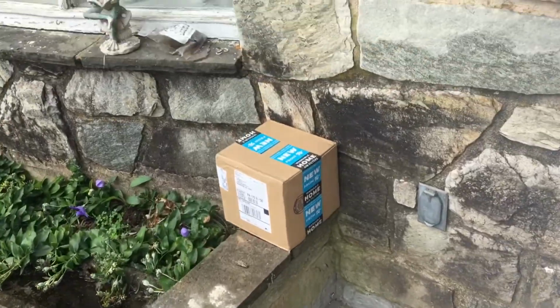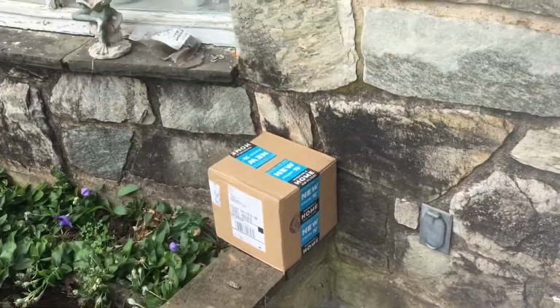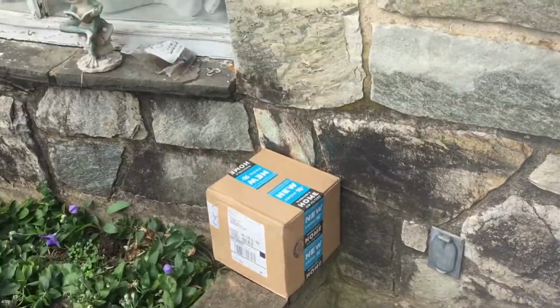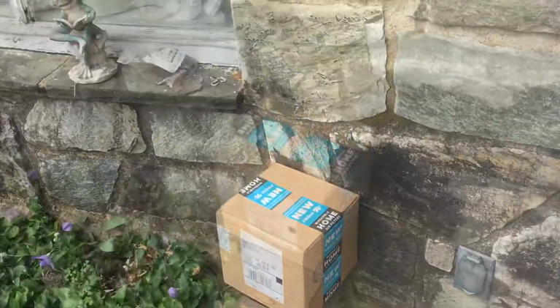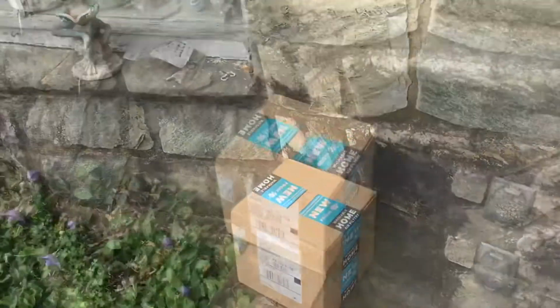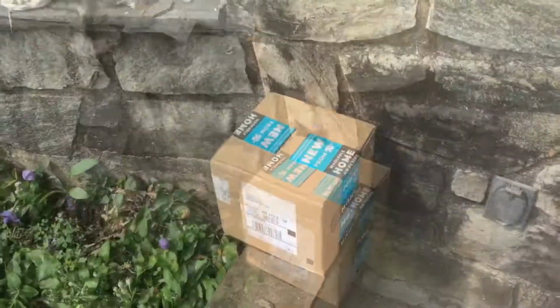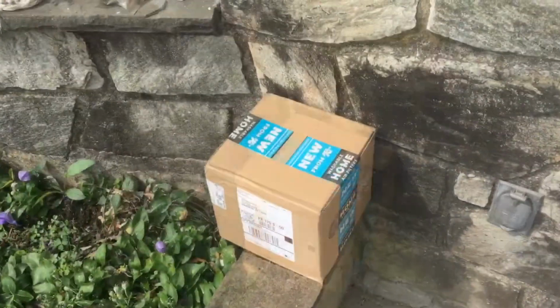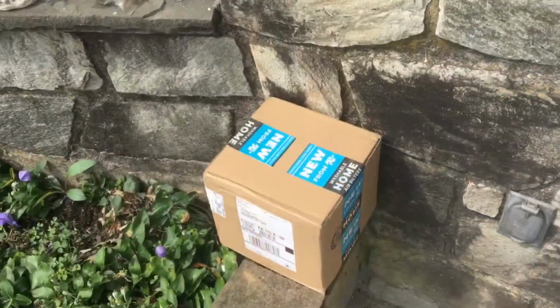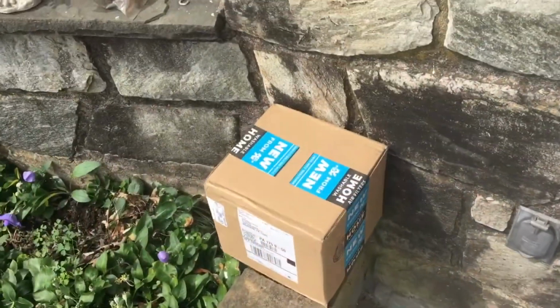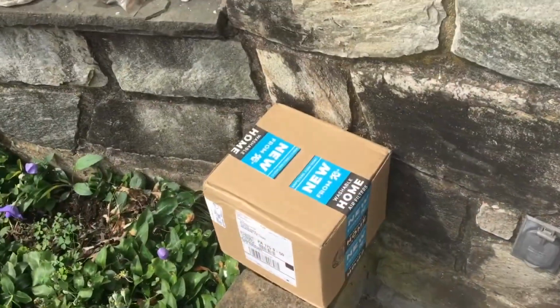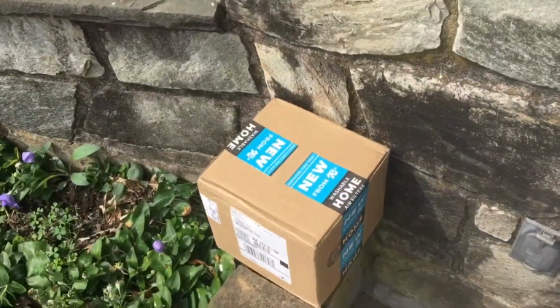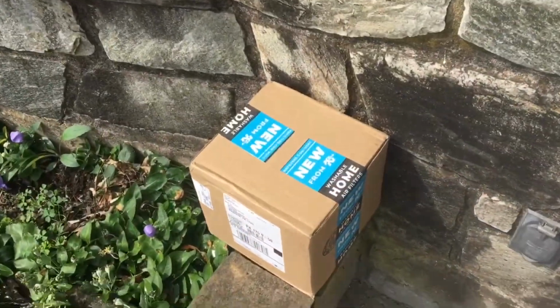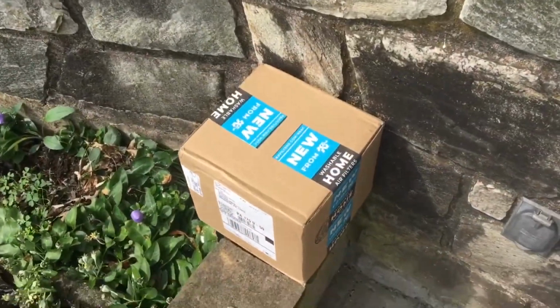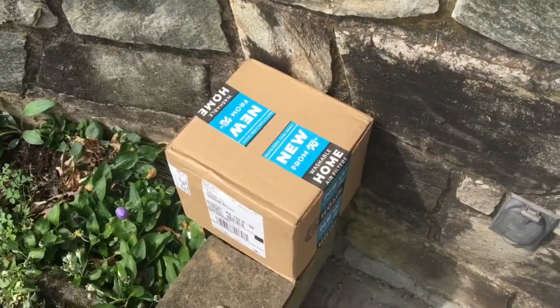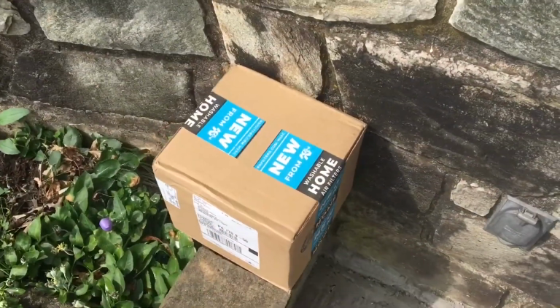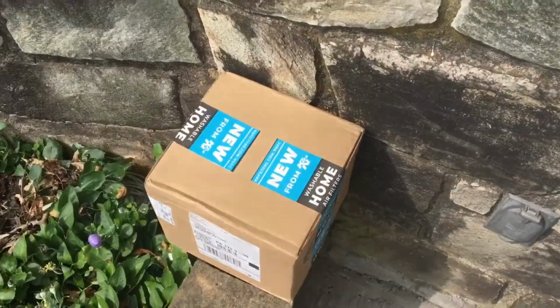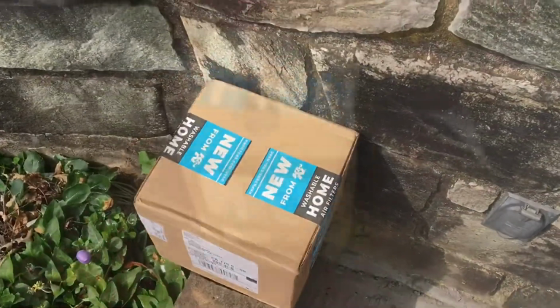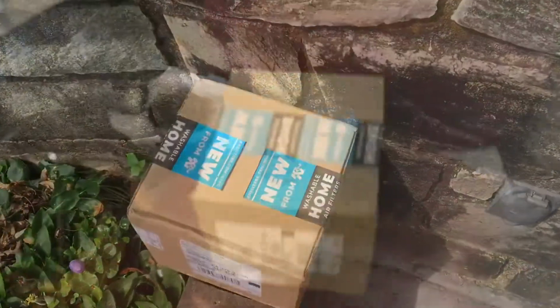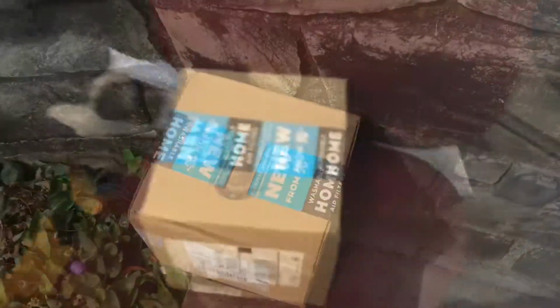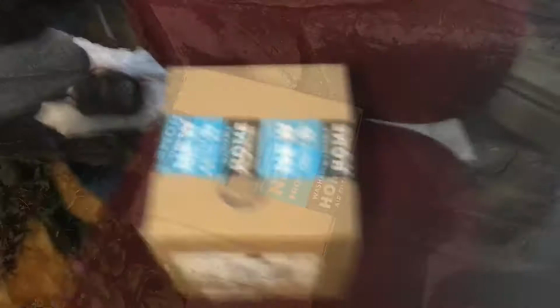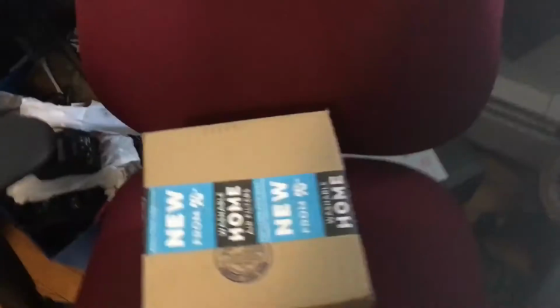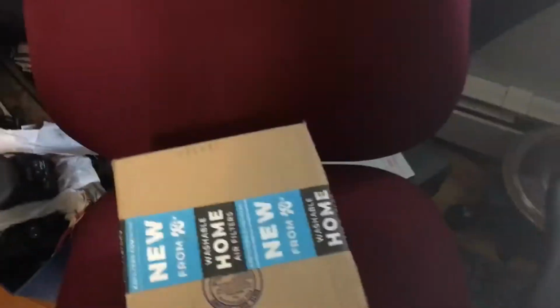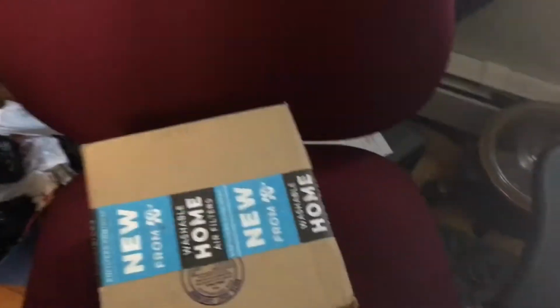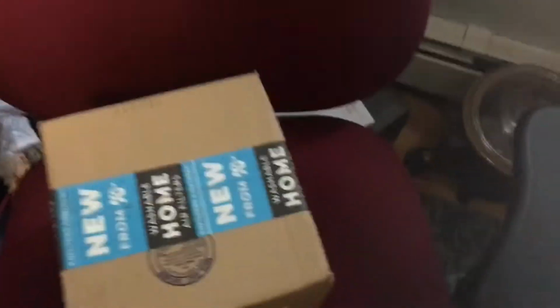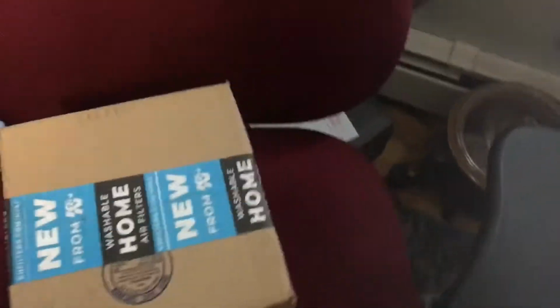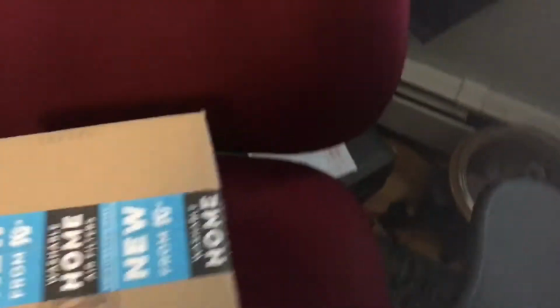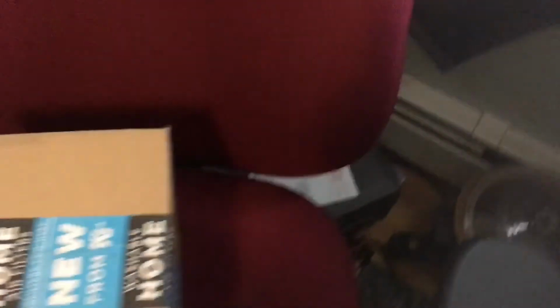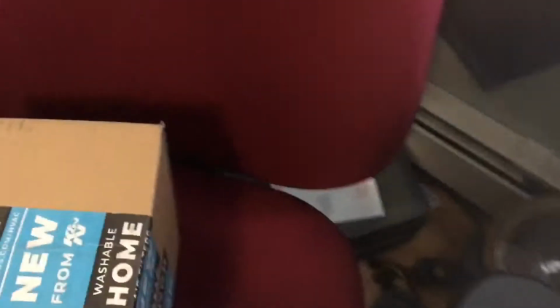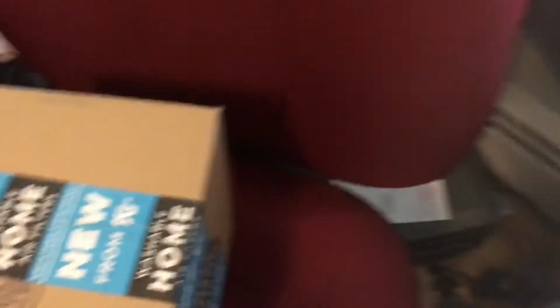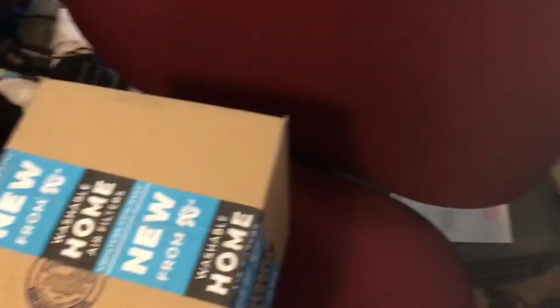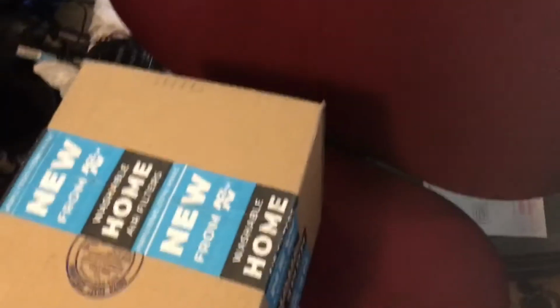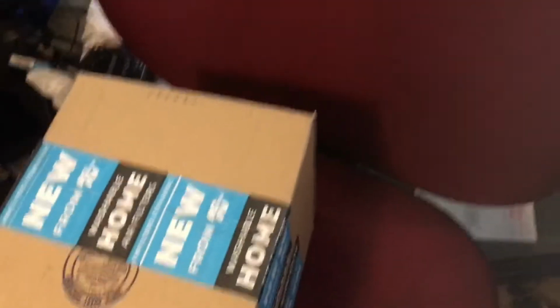All right, I just got home and we got a package waiting for us. Let's open this bad boy up and see what we got.